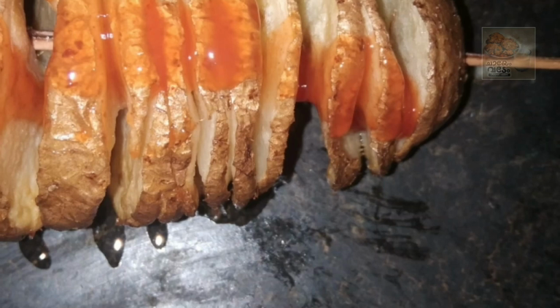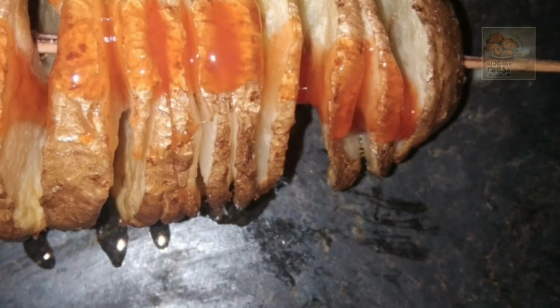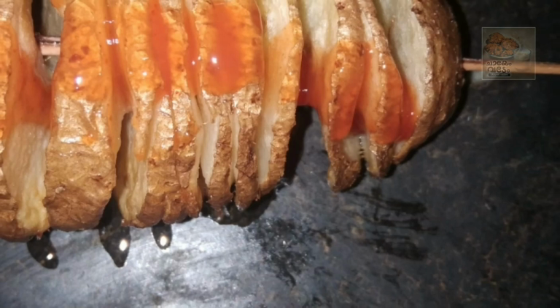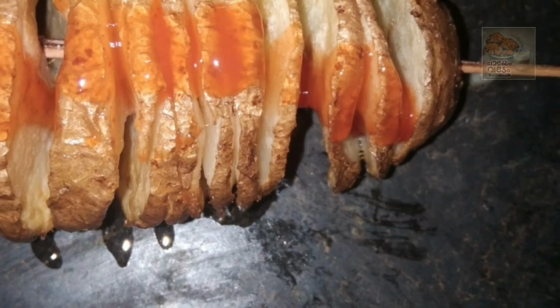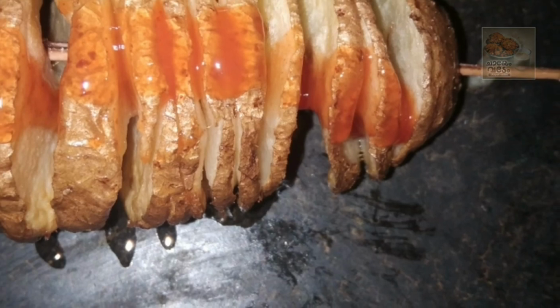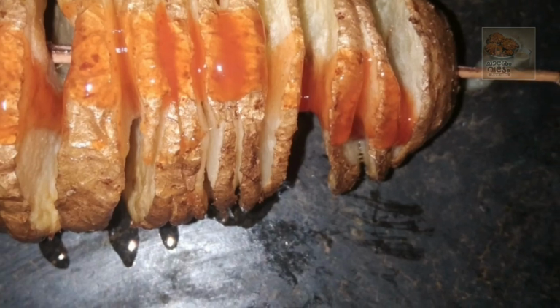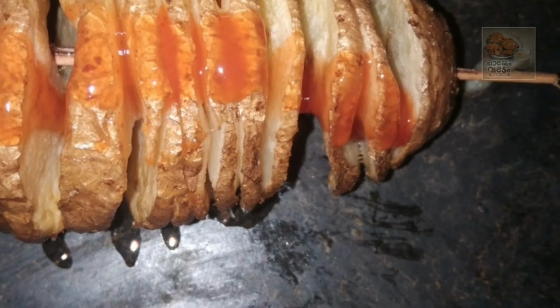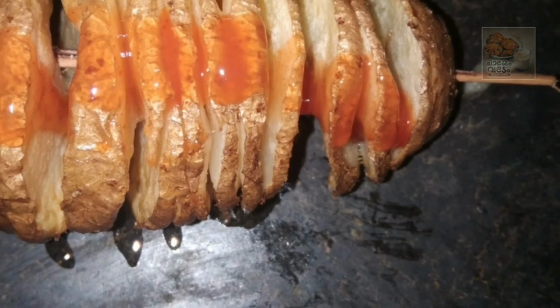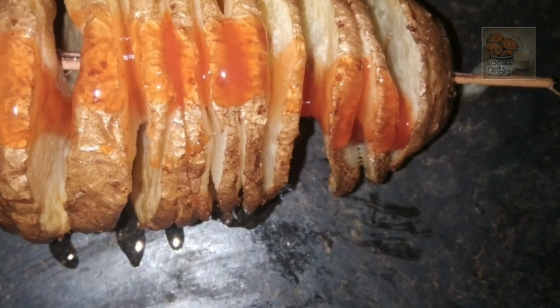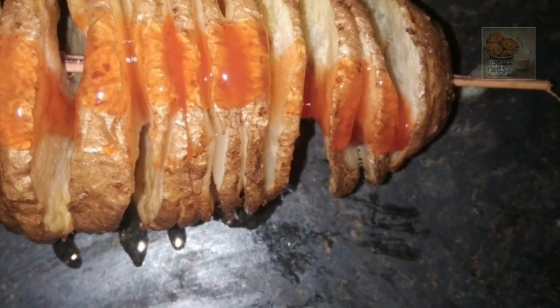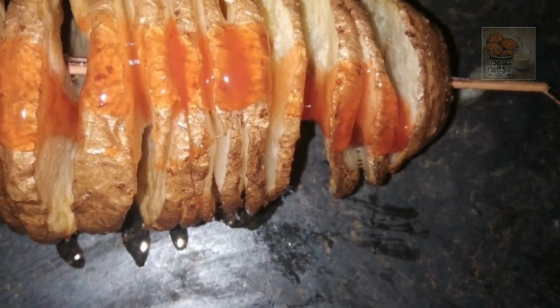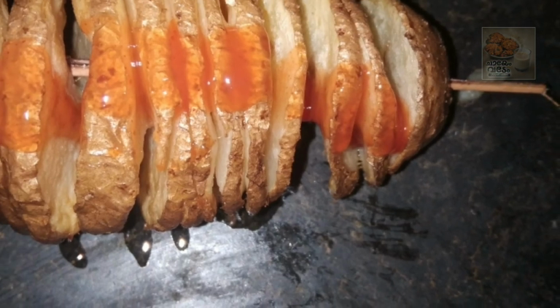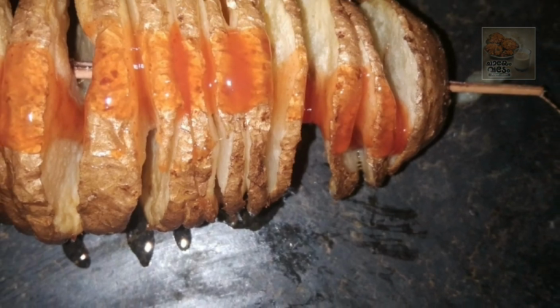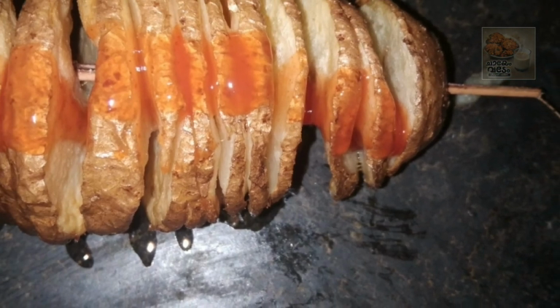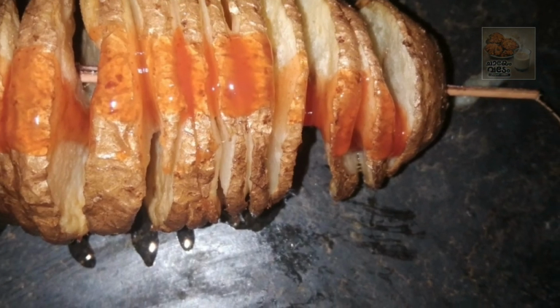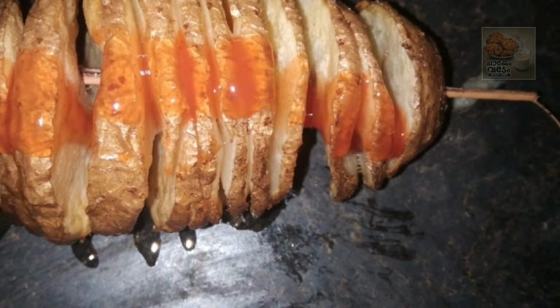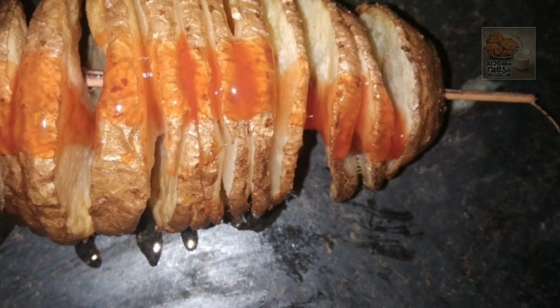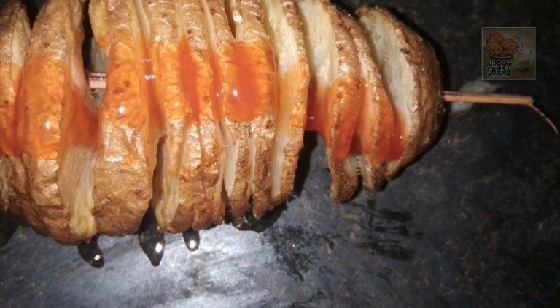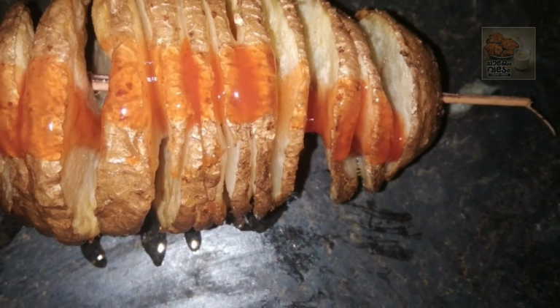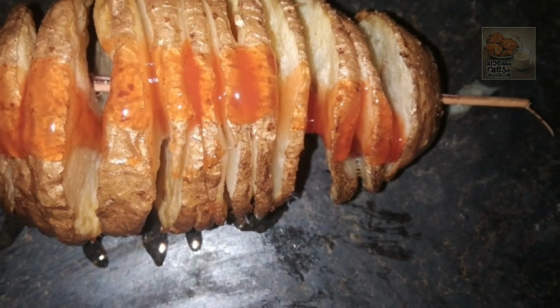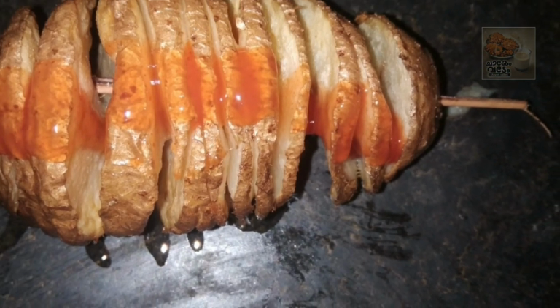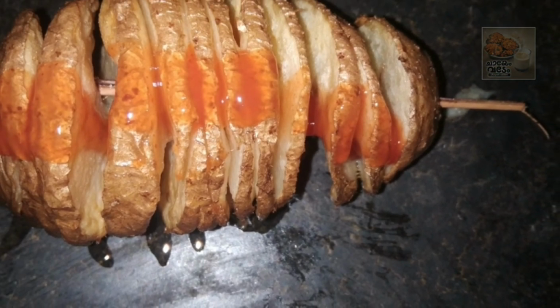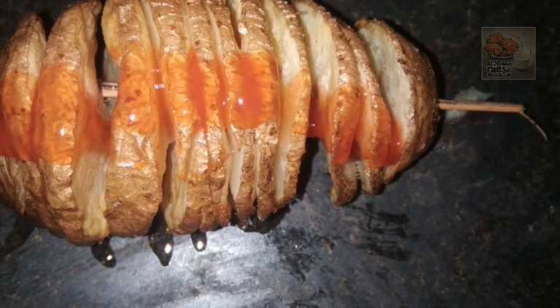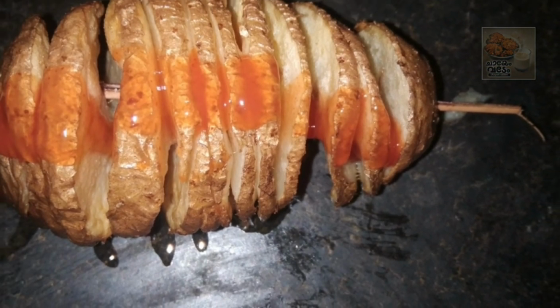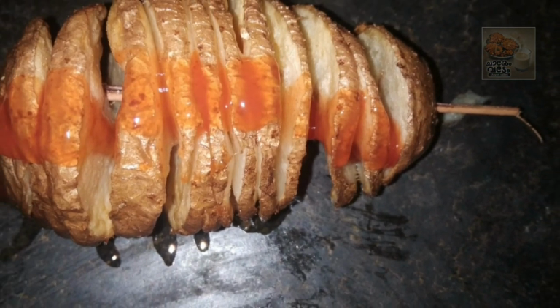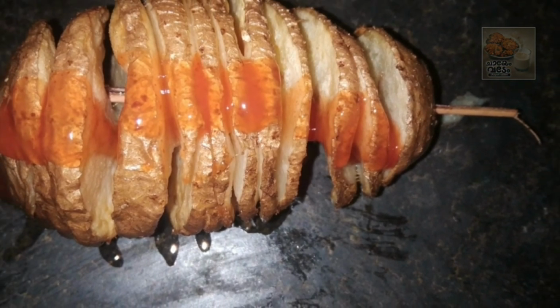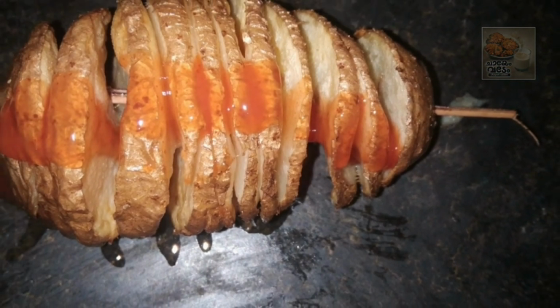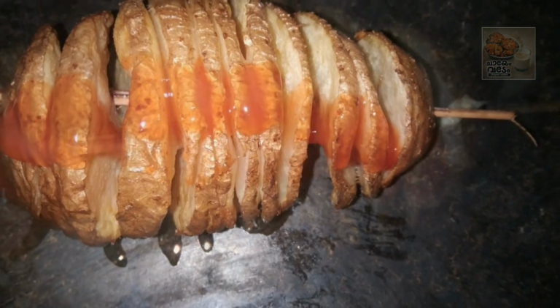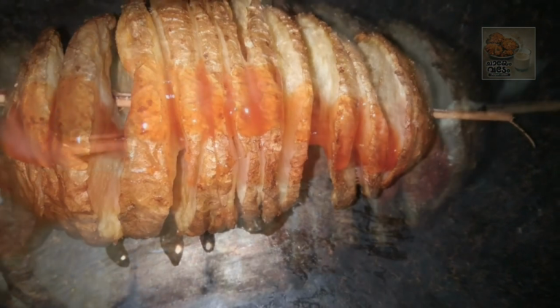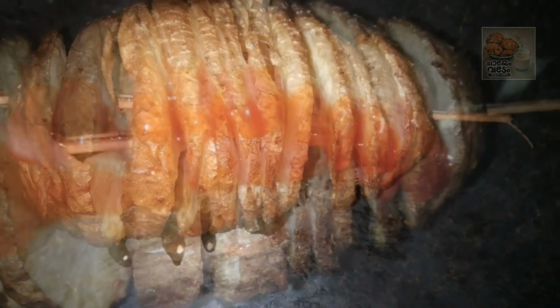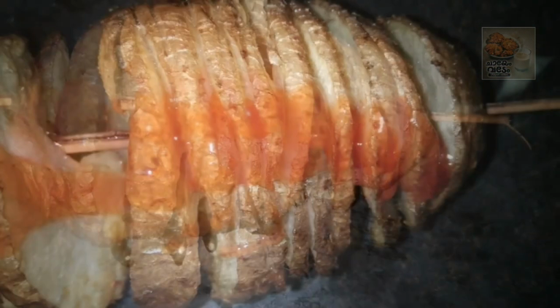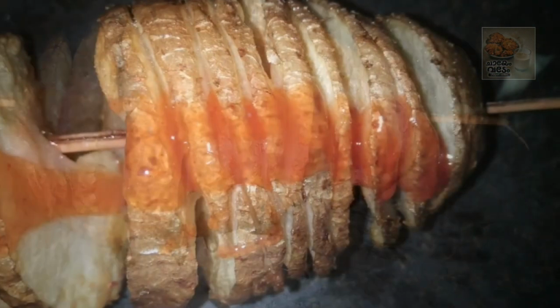Hi friends. I am going to try a spiral potato.